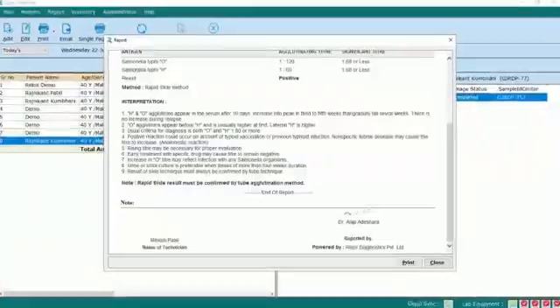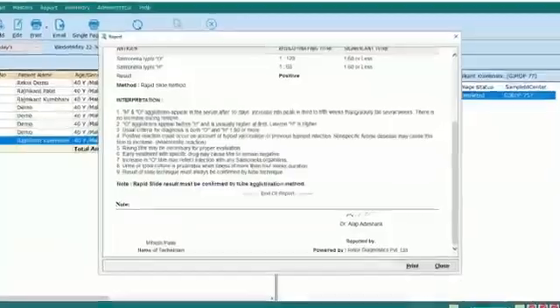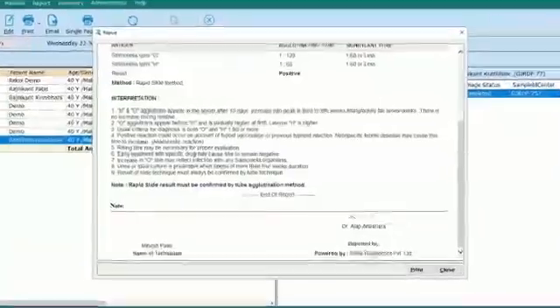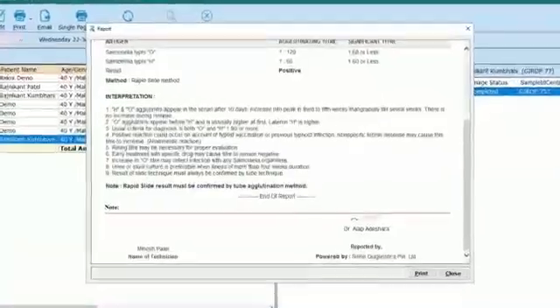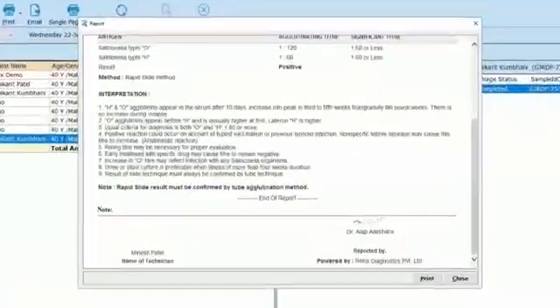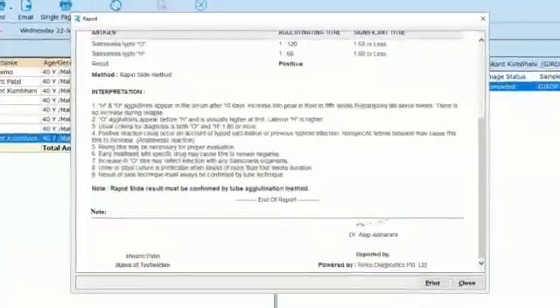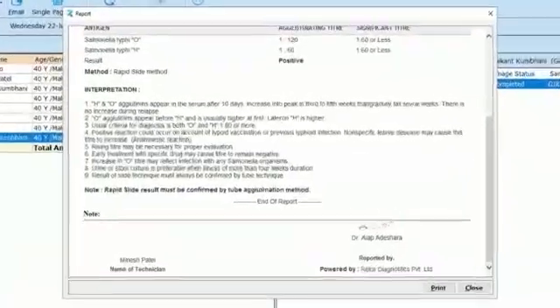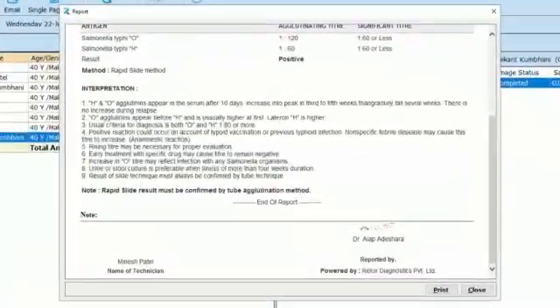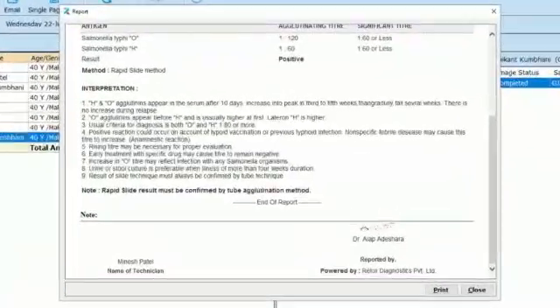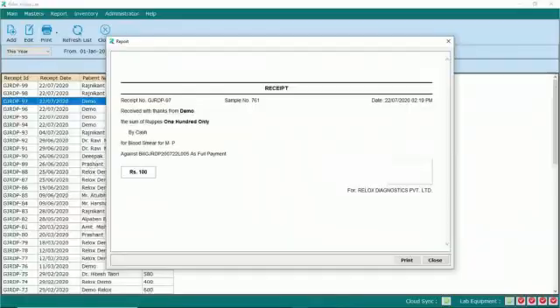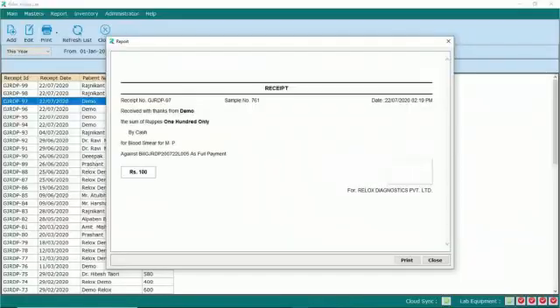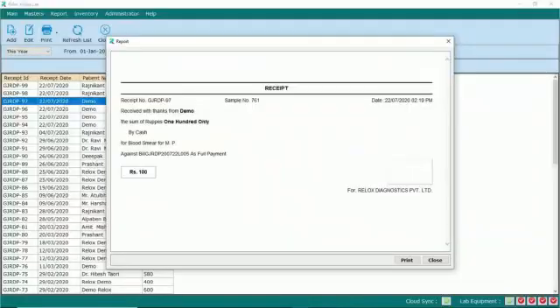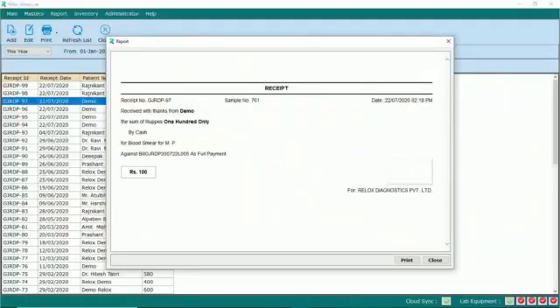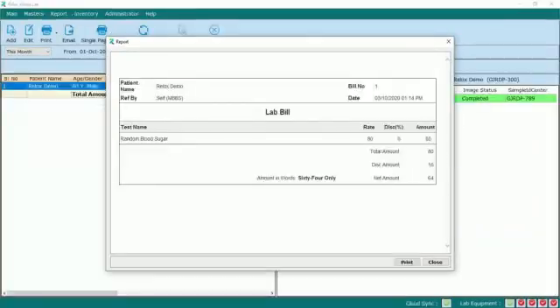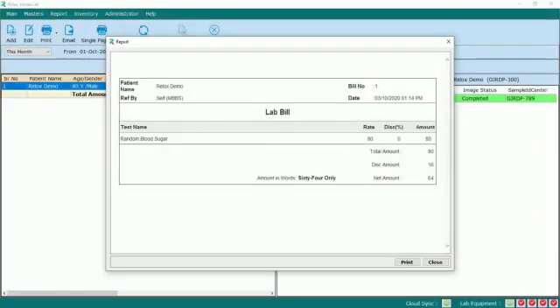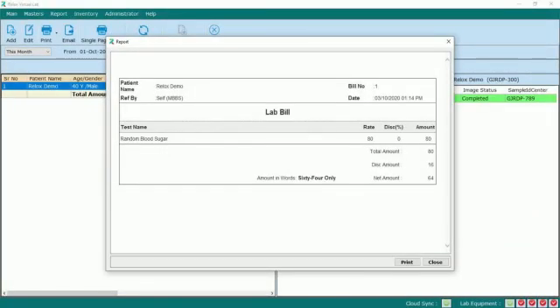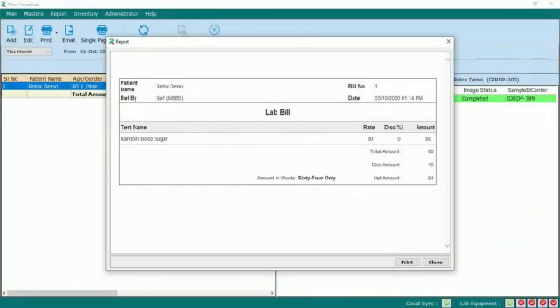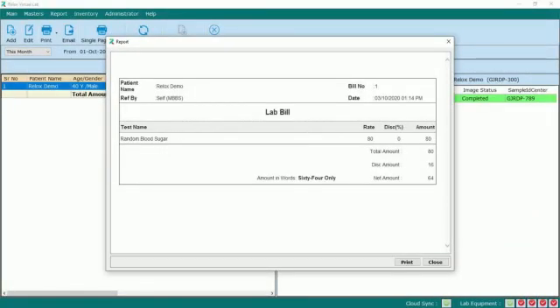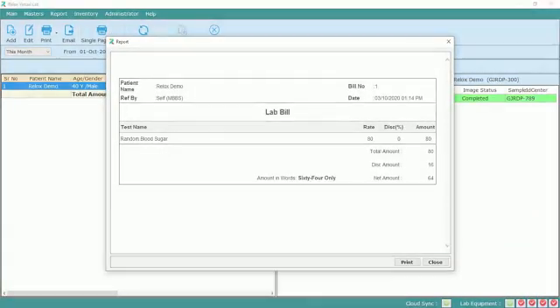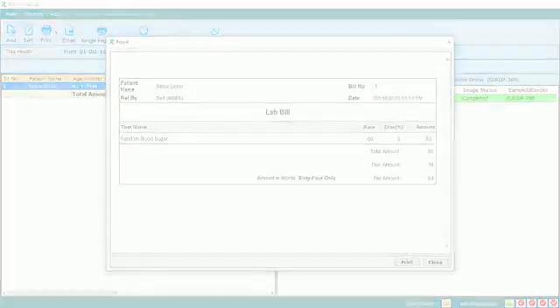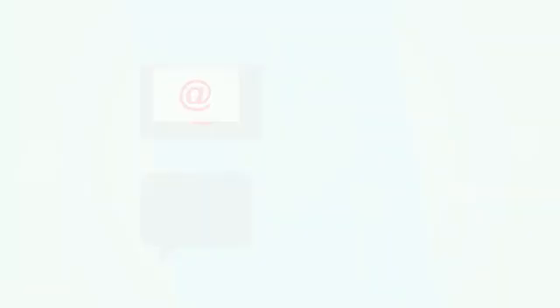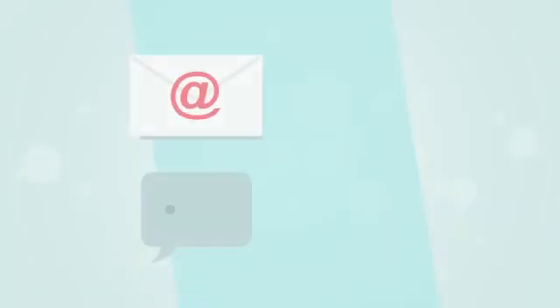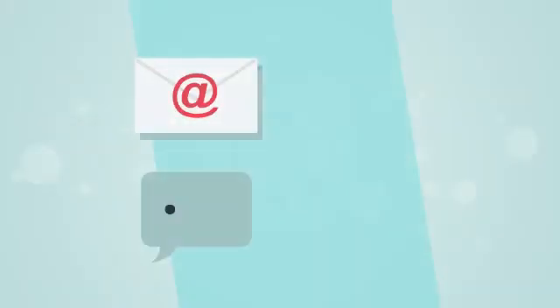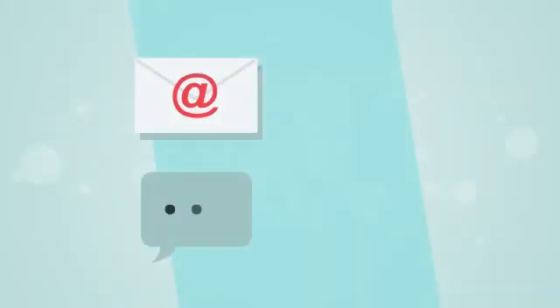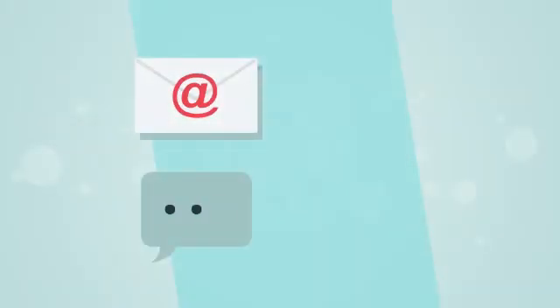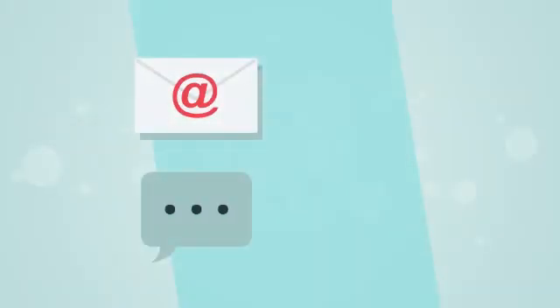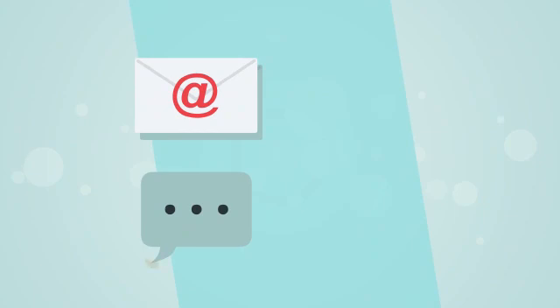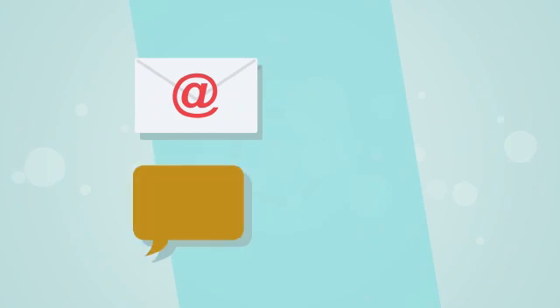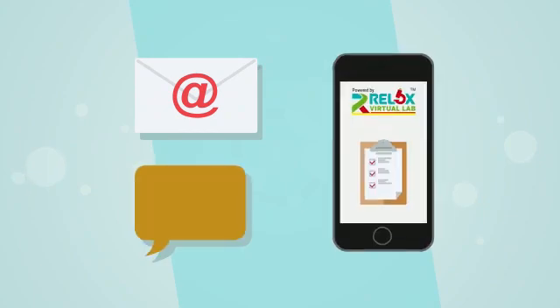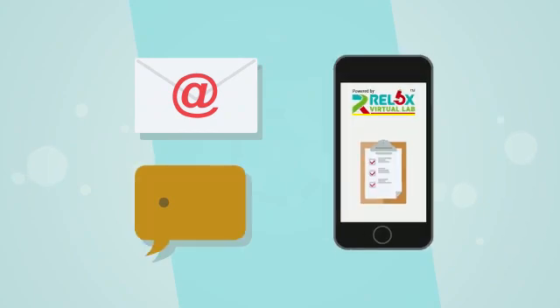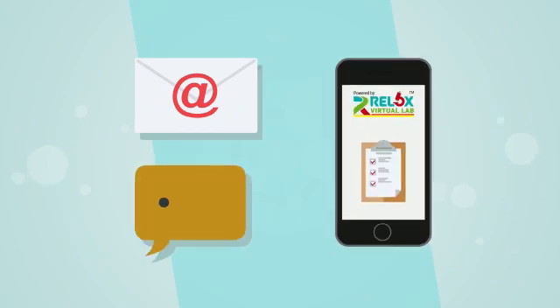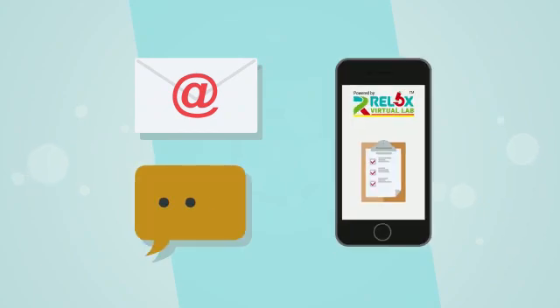Once the pathologist authorizes the report, the entry changes from green to blue. The final report is ready for print and can be shared with the patient and doctor with the help of email, SMS, and app.